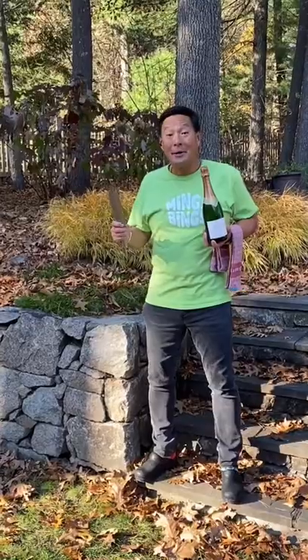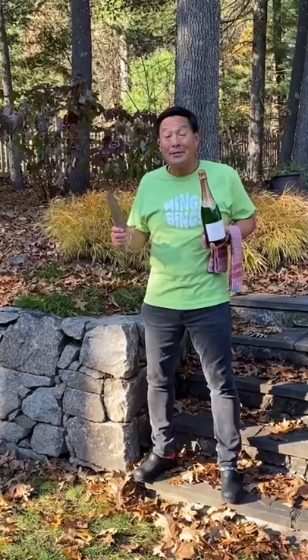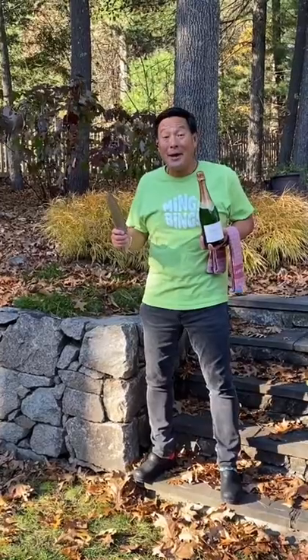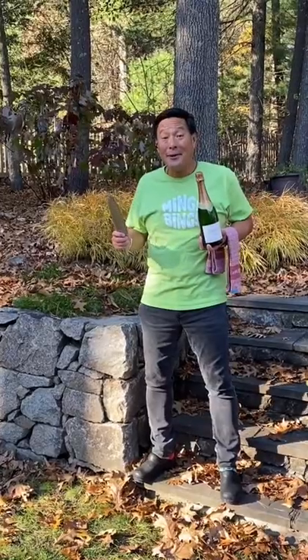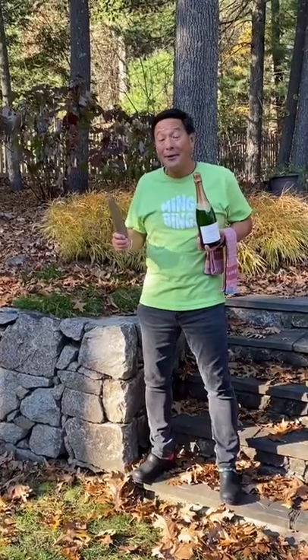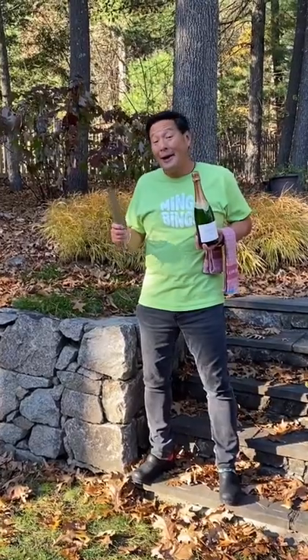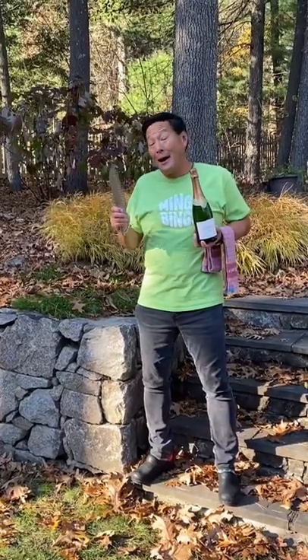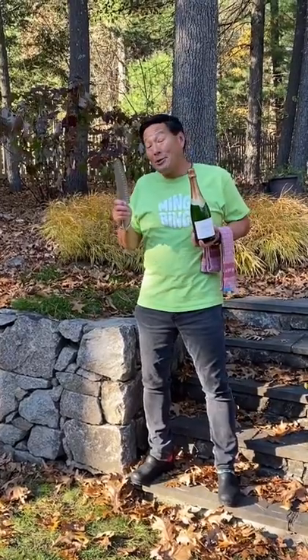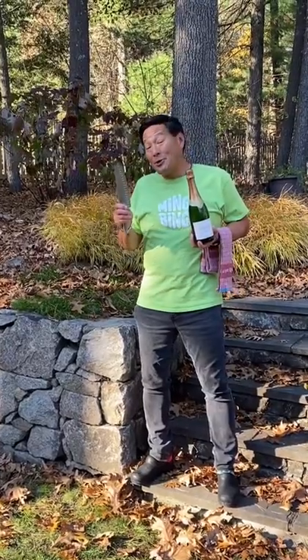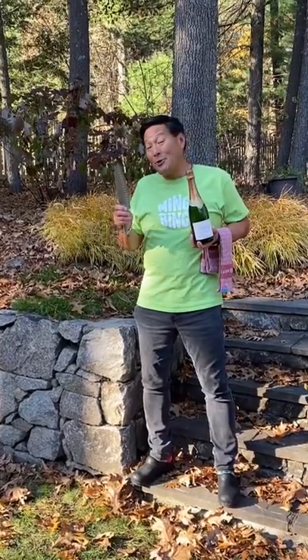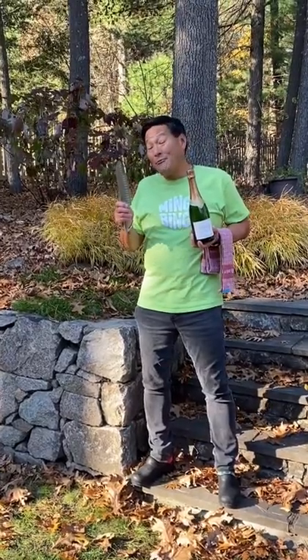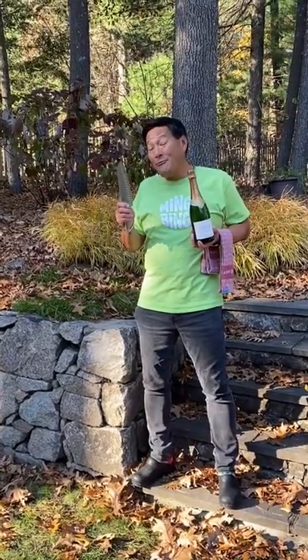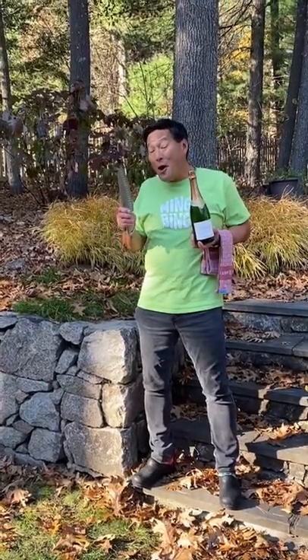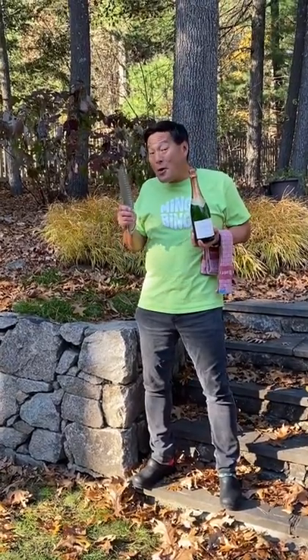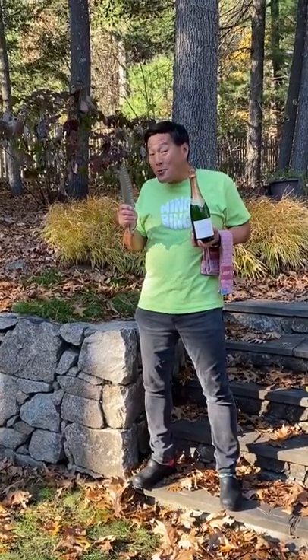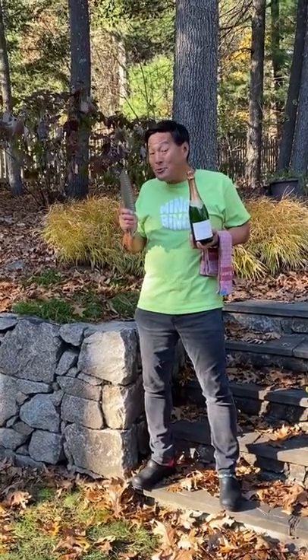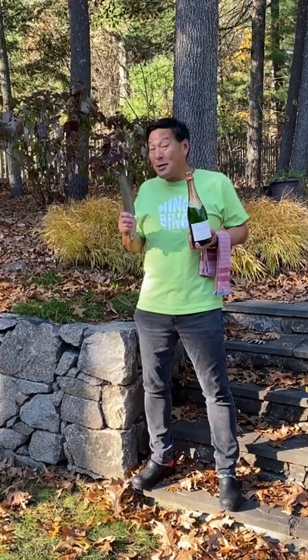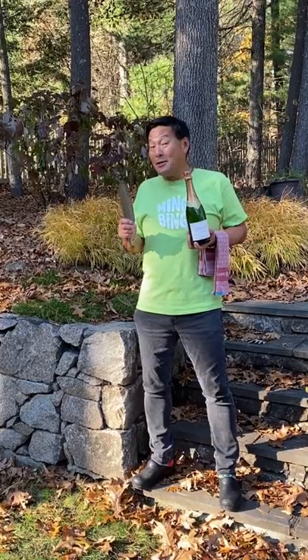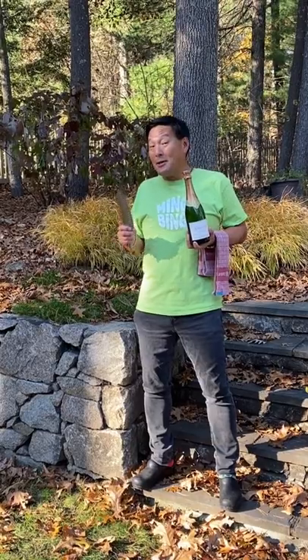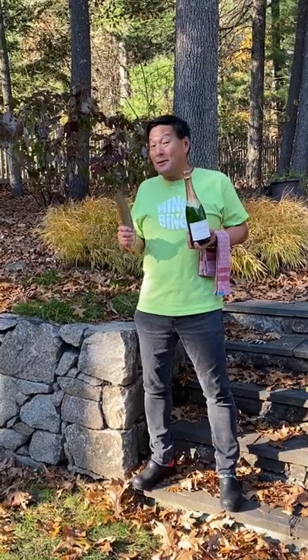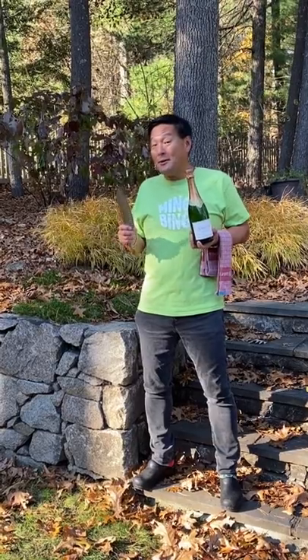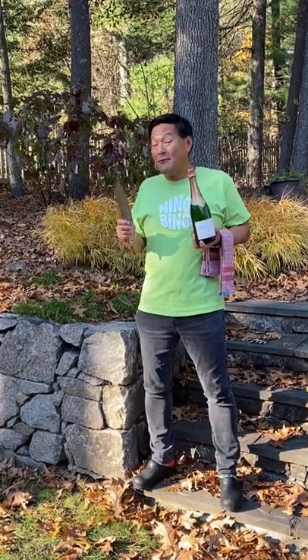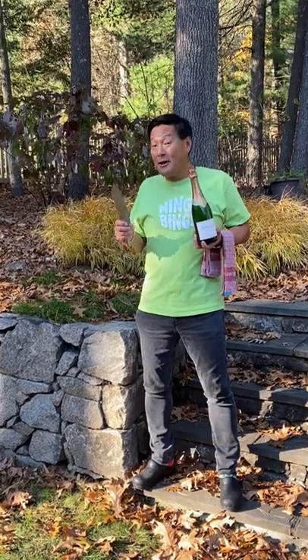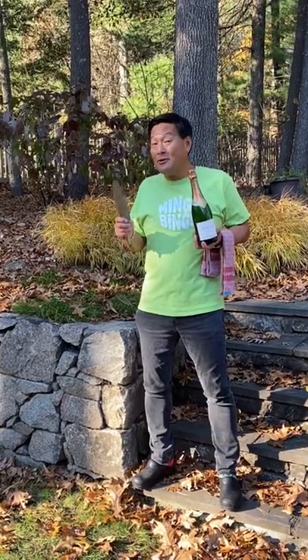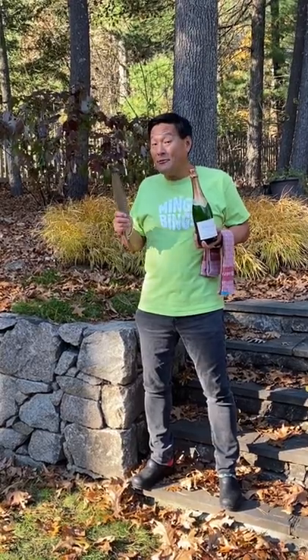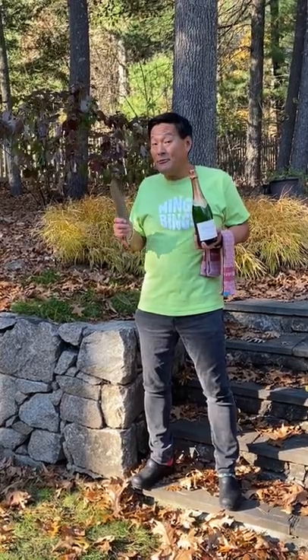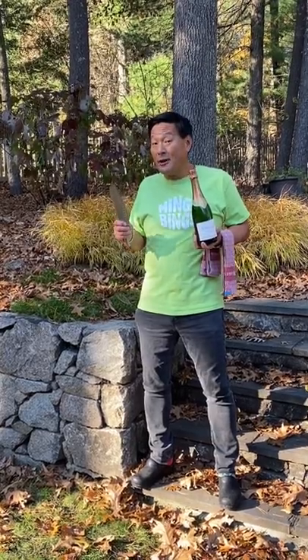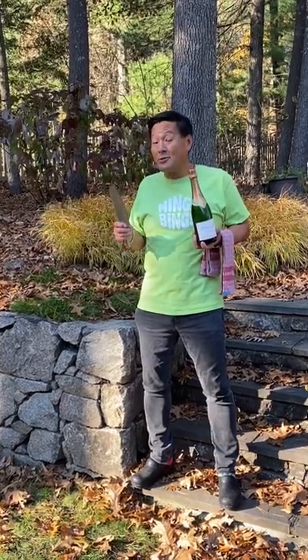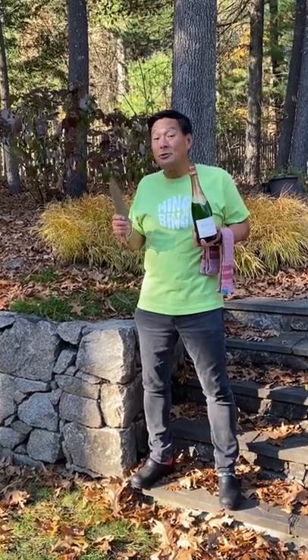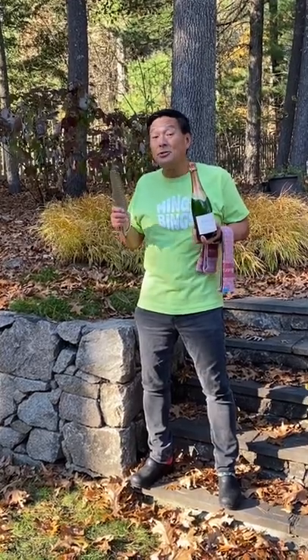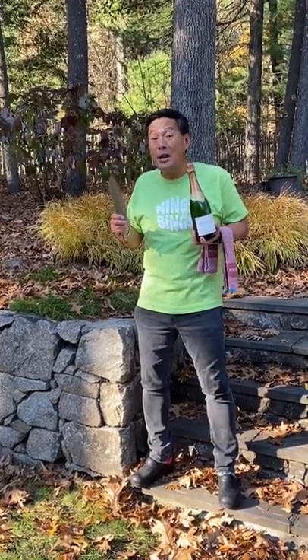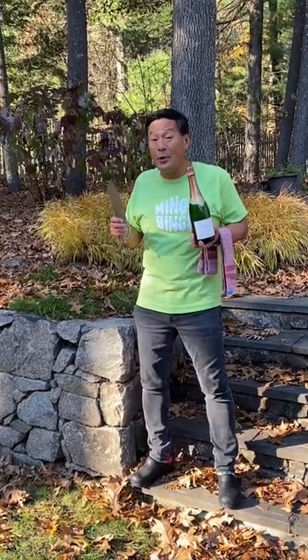Ming Tsai here. I want to show you a very cool technique invented in France called sabering.